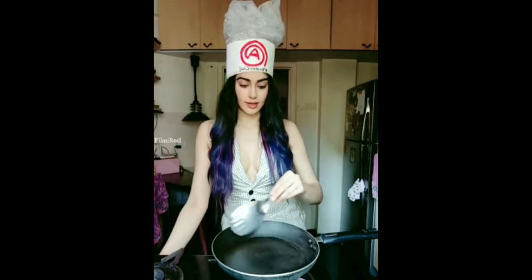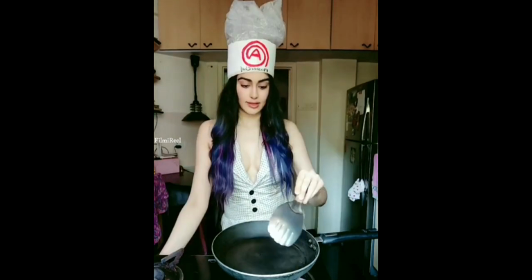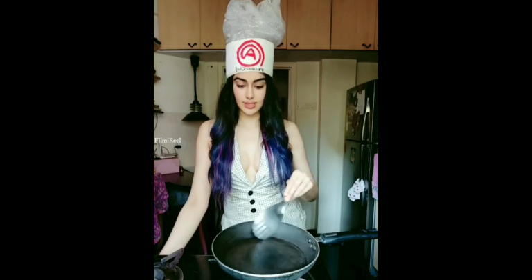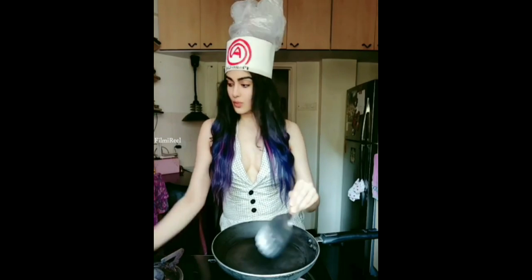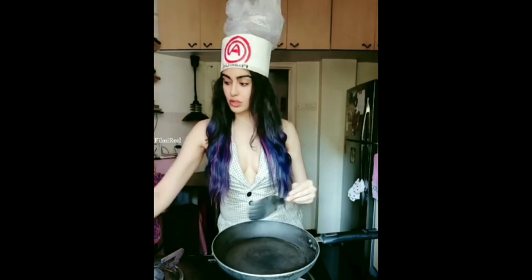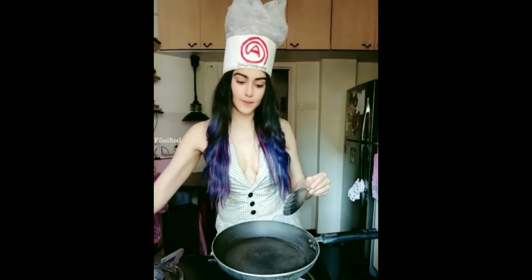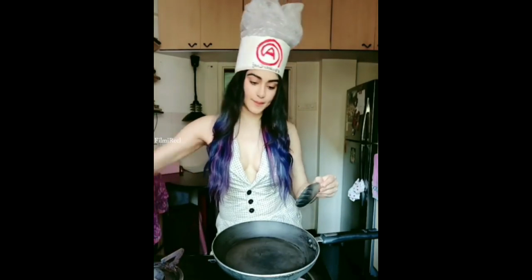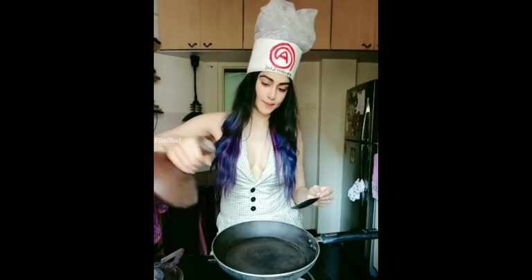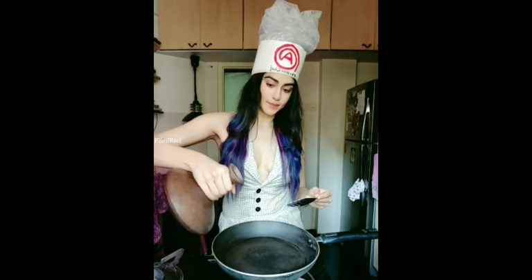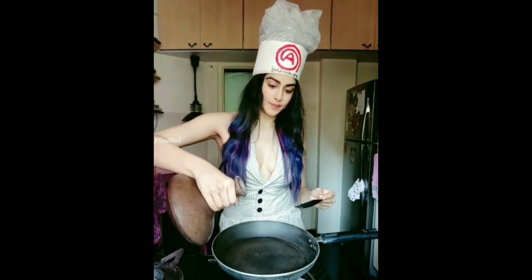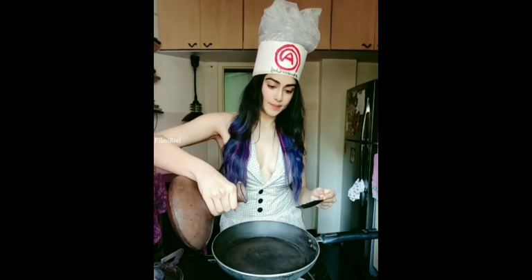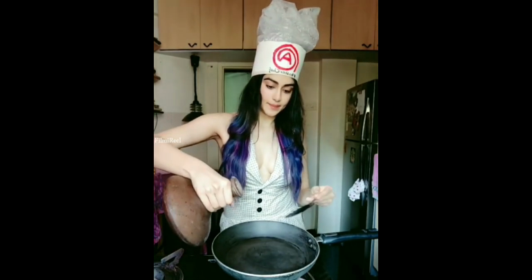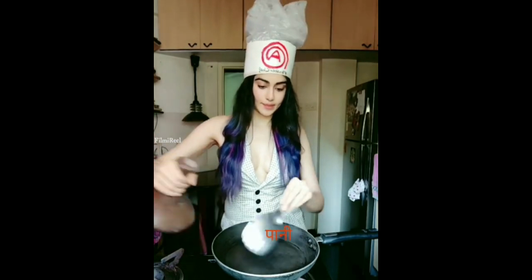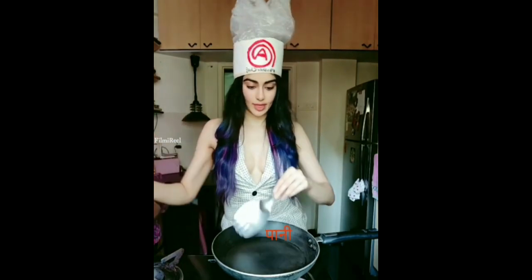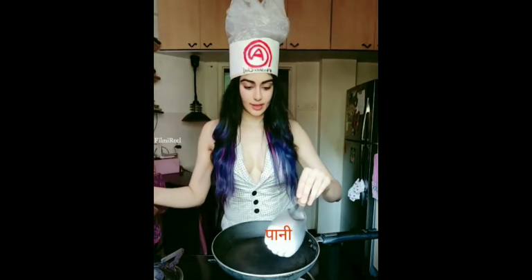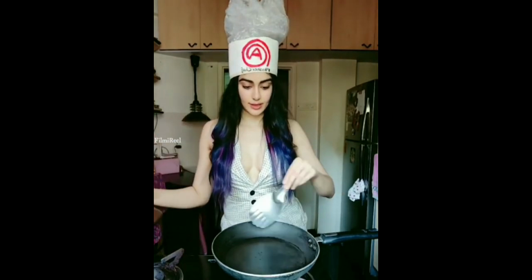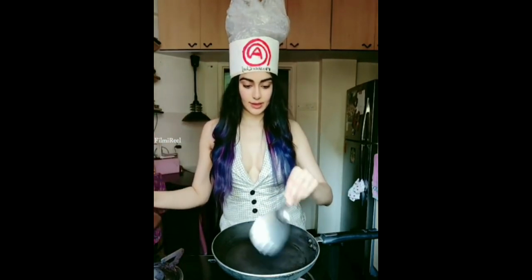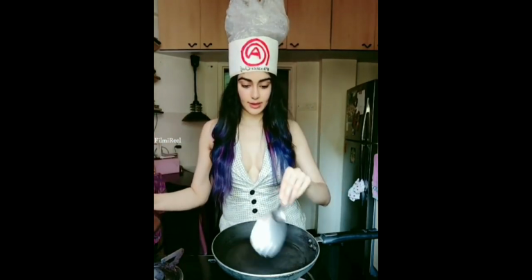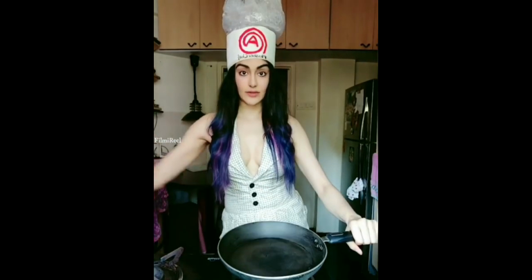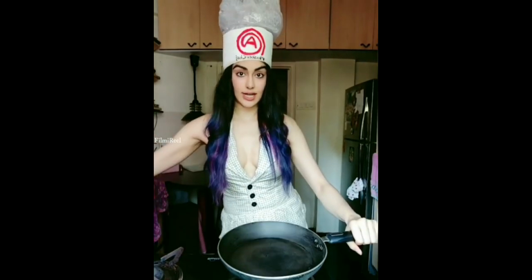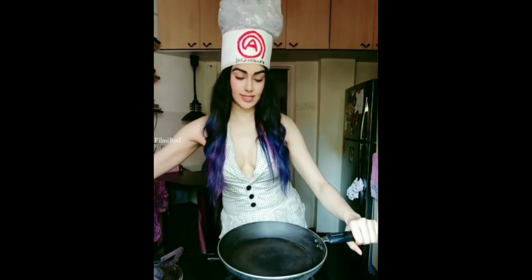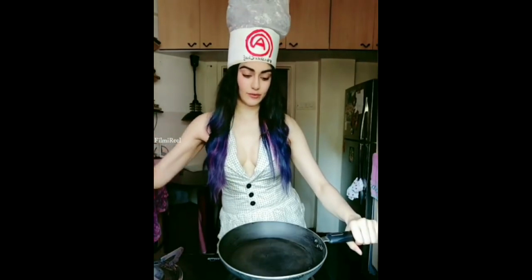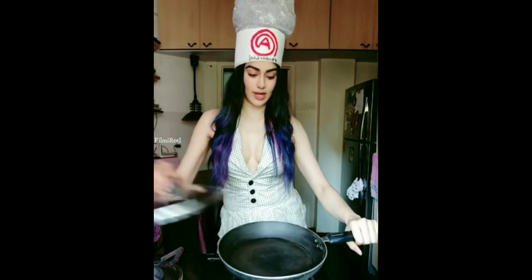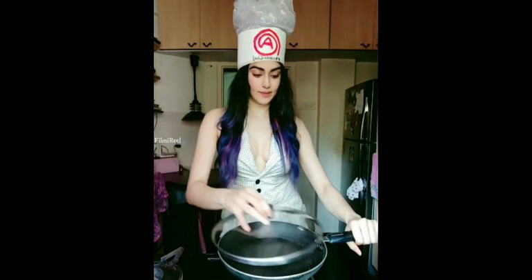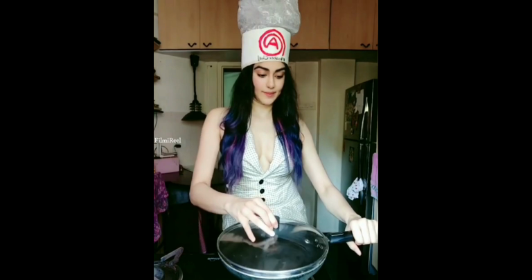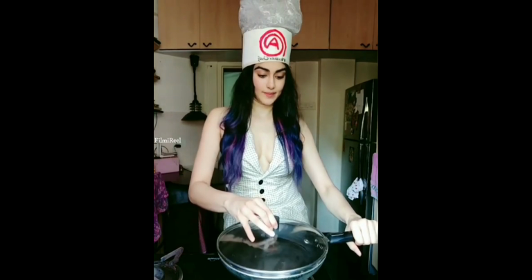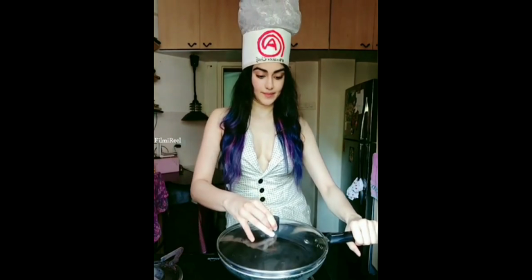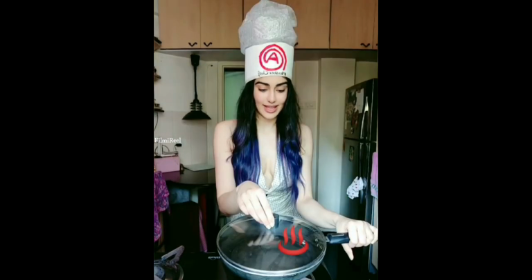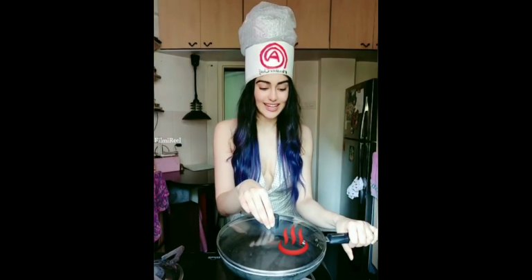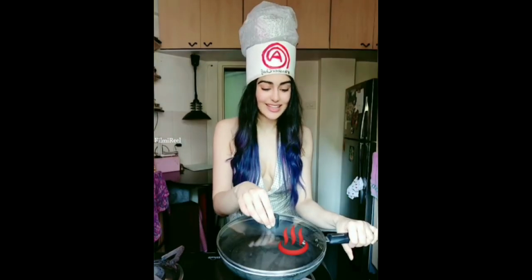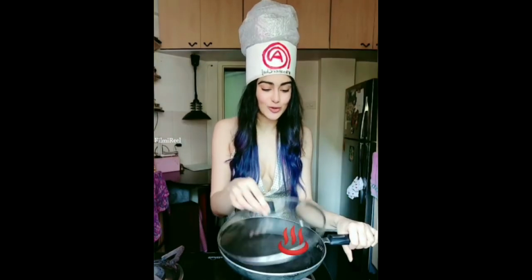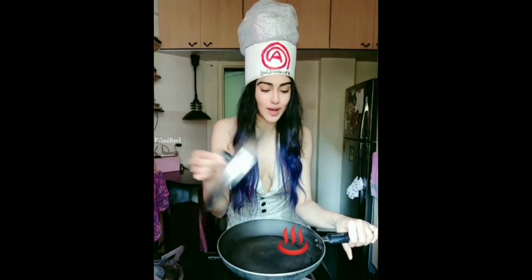I think this needs some water. Cover it and let it simmer for a while. Inhale the aroma.